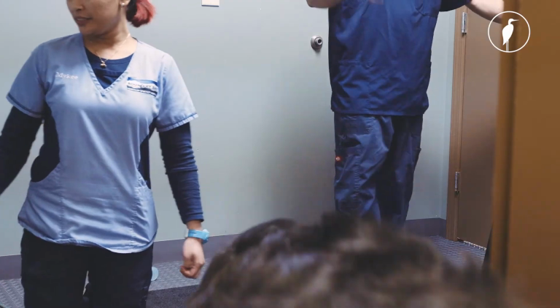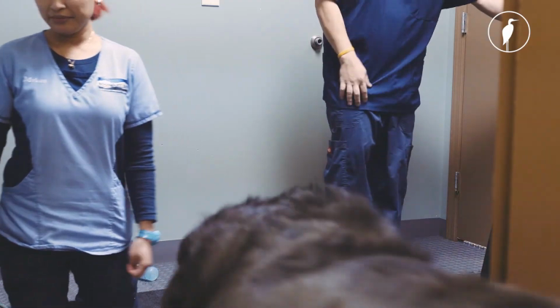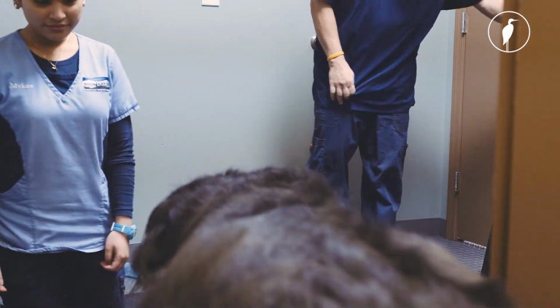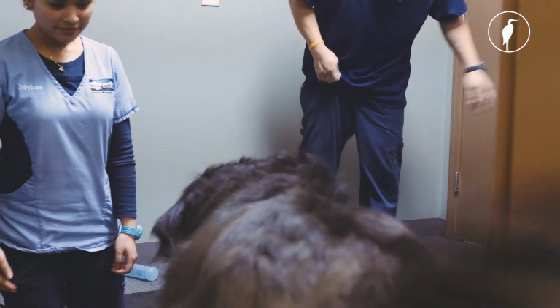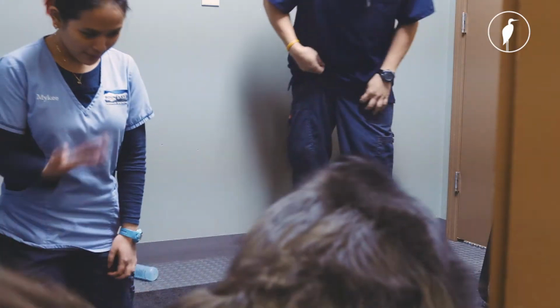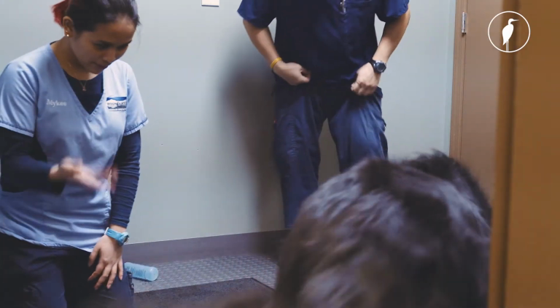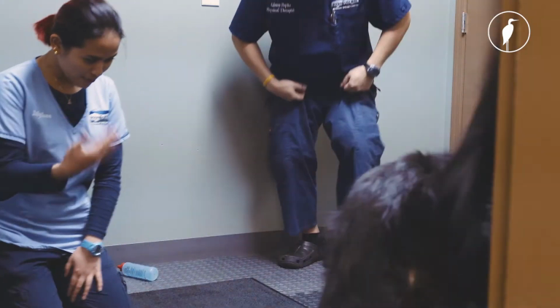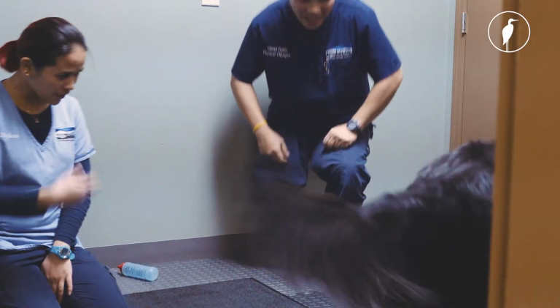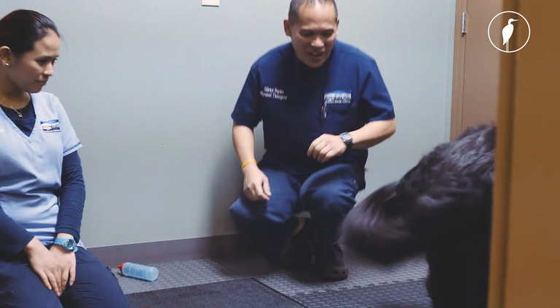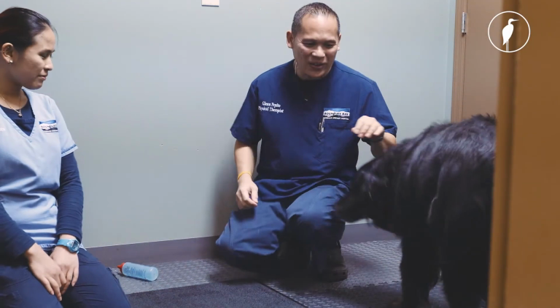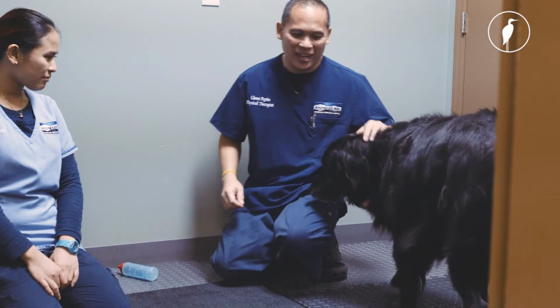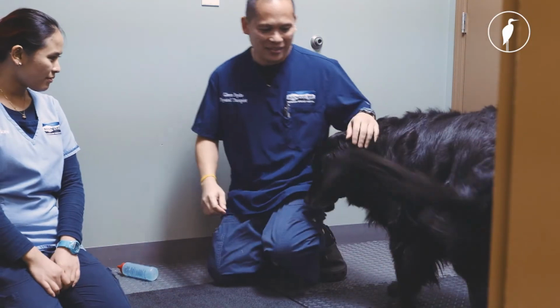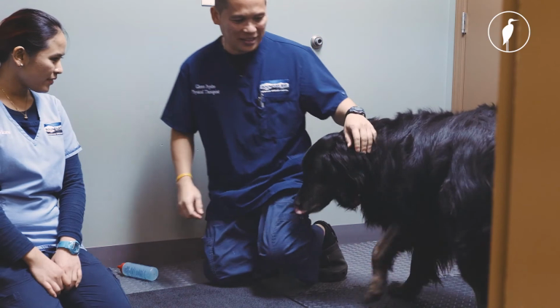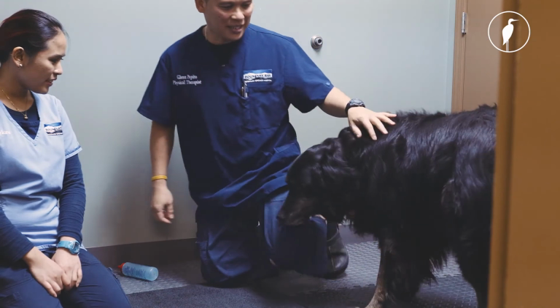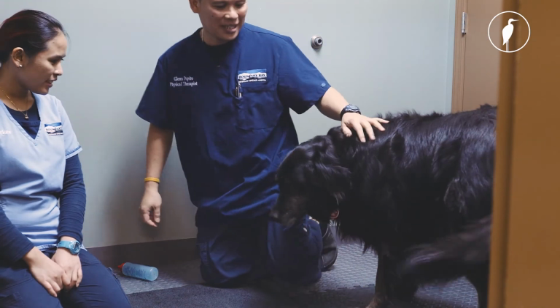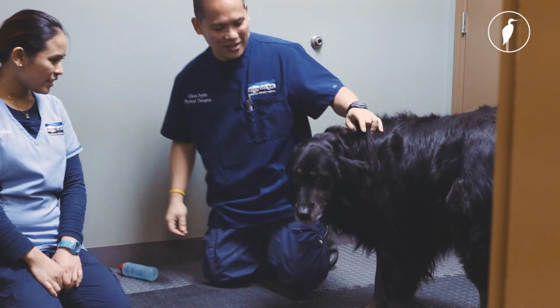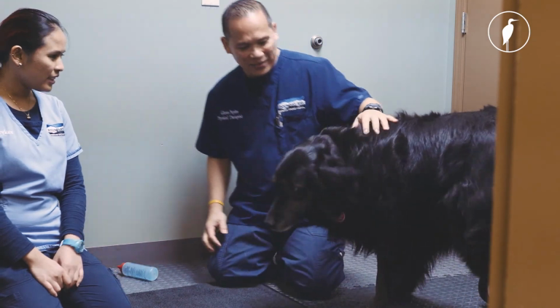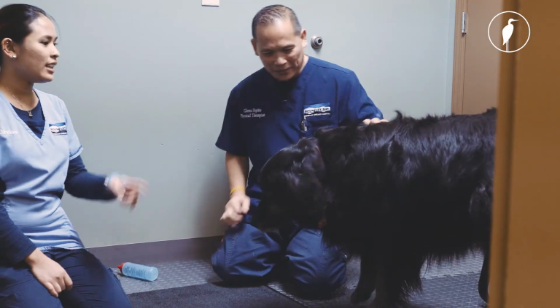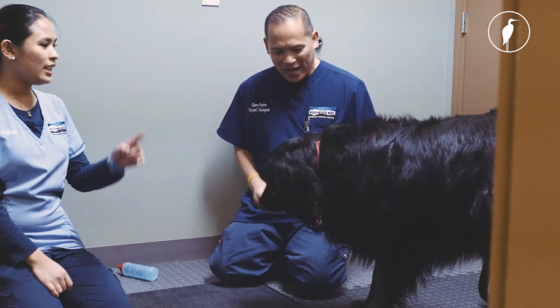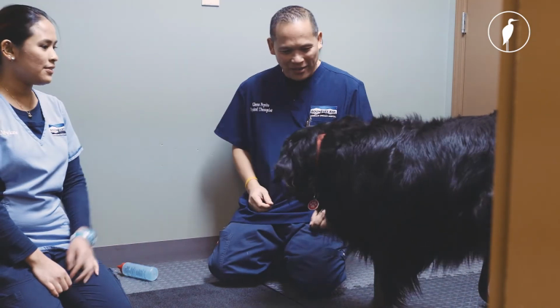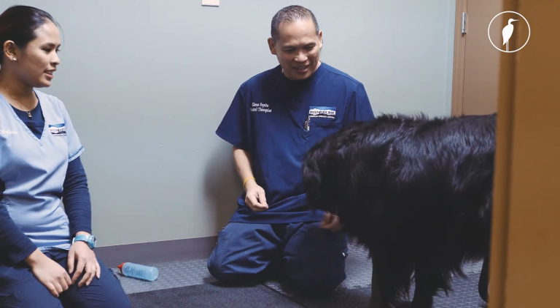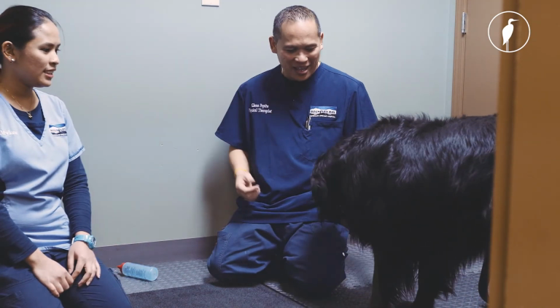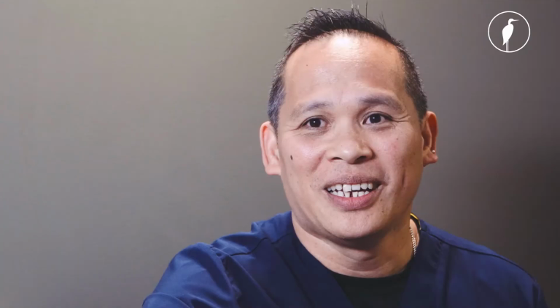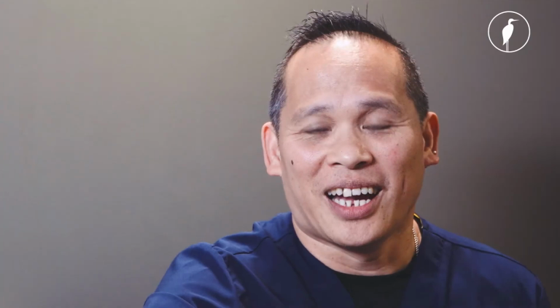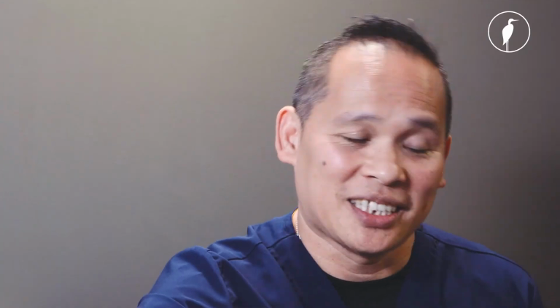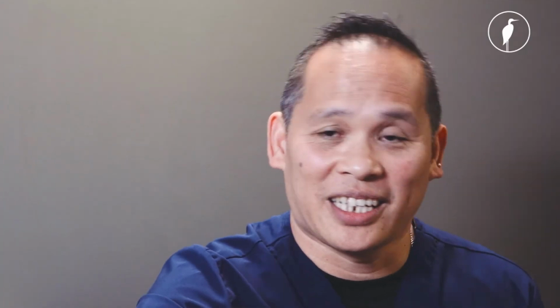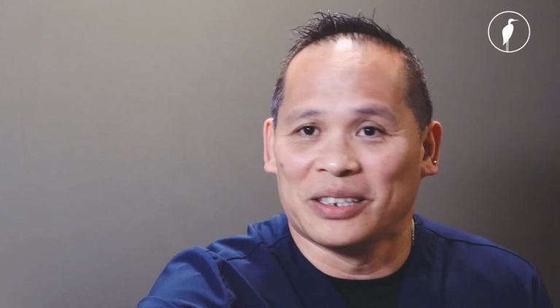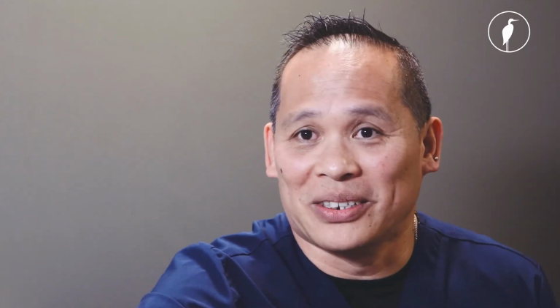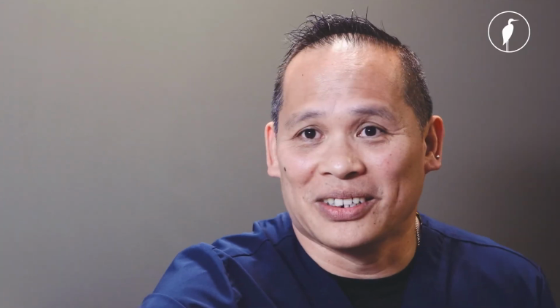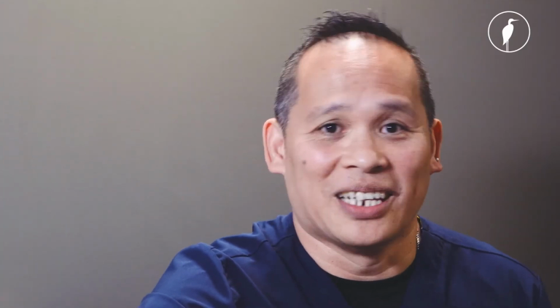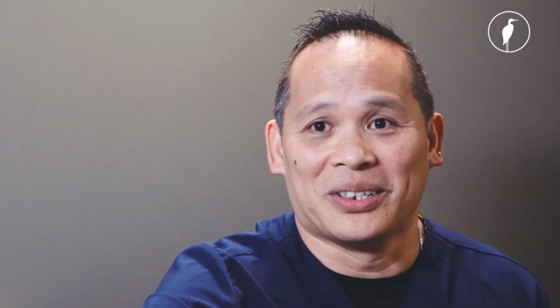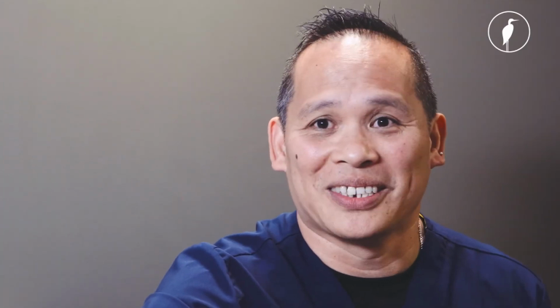The dog's always happy to see you. They come in, you're happy, they're happy, the client's happy — so I really love my job. I just take care of the dog because I love the dogs.